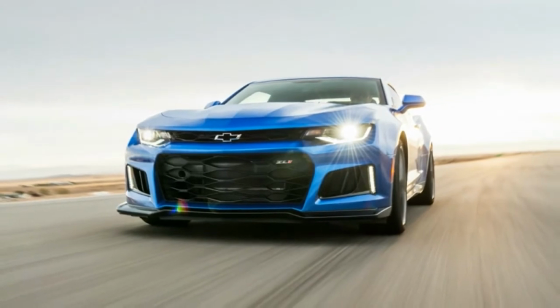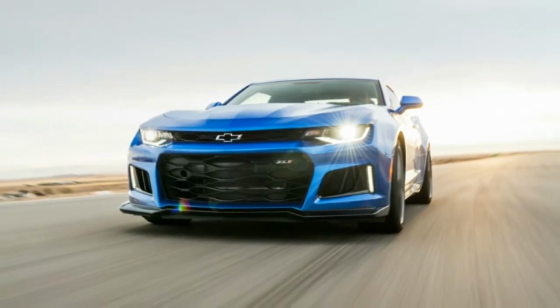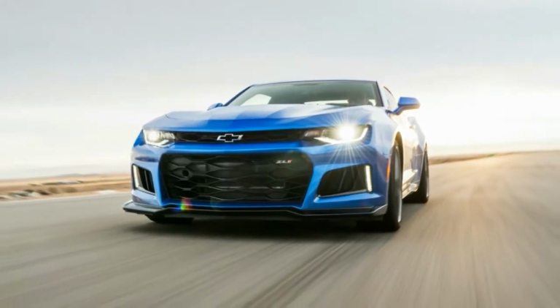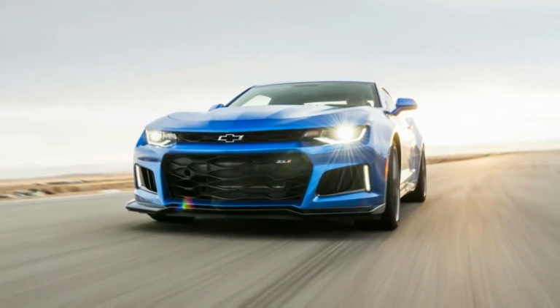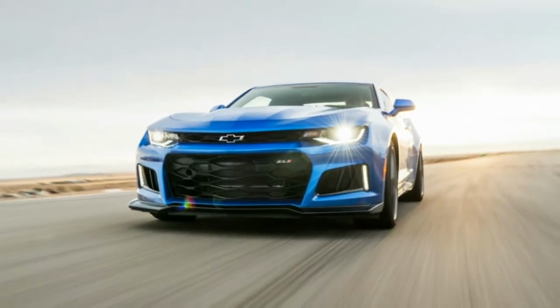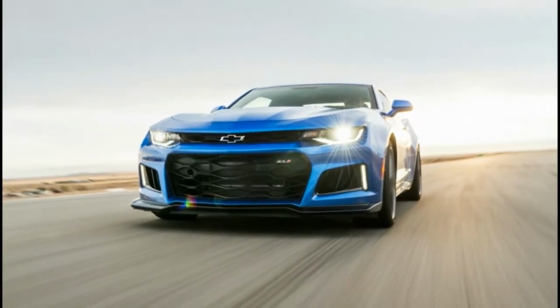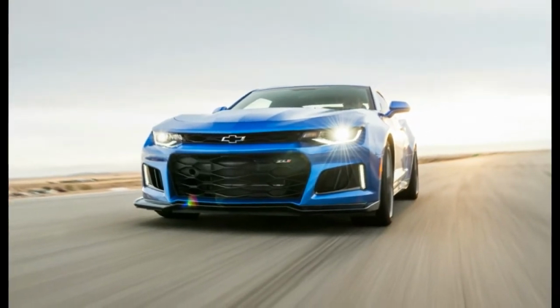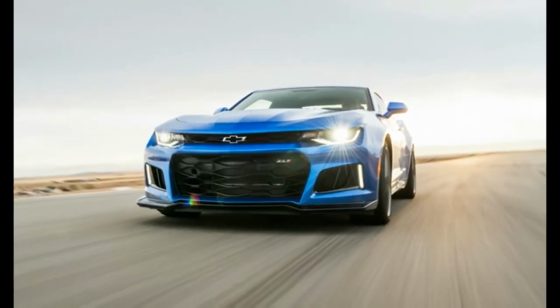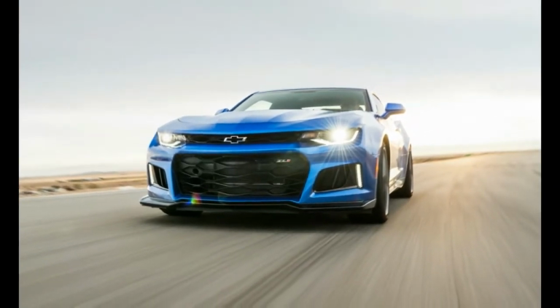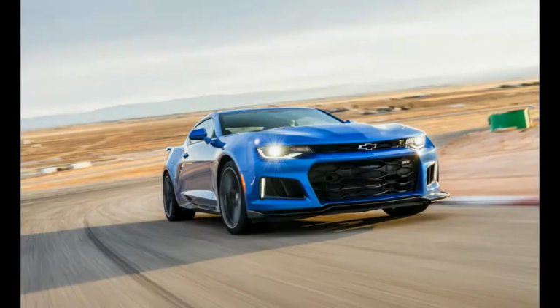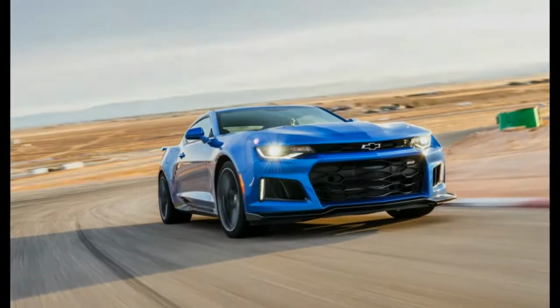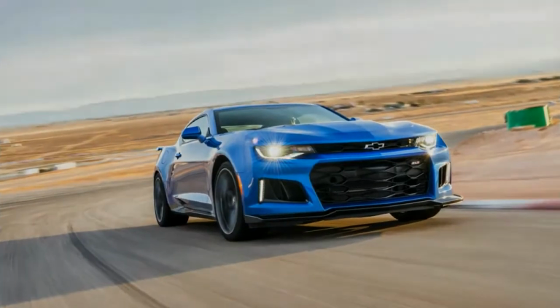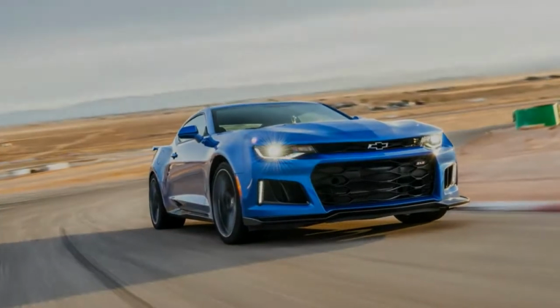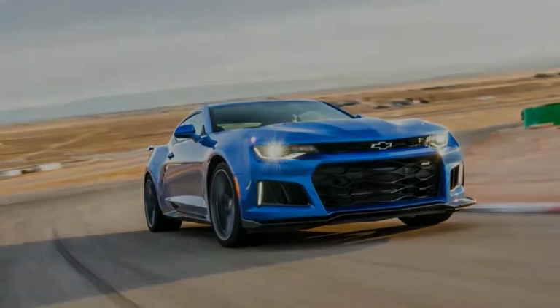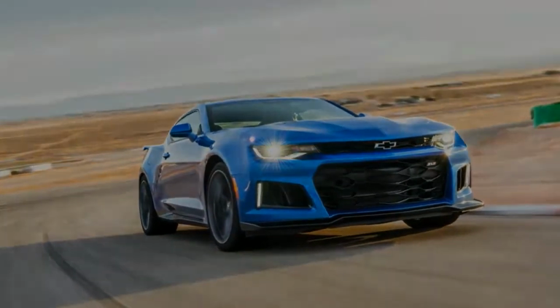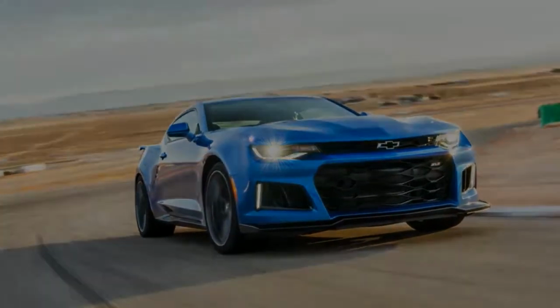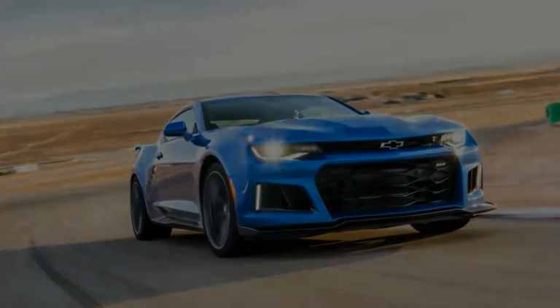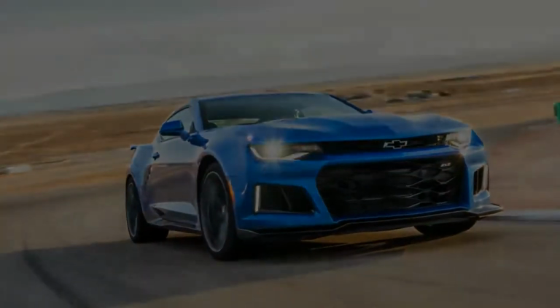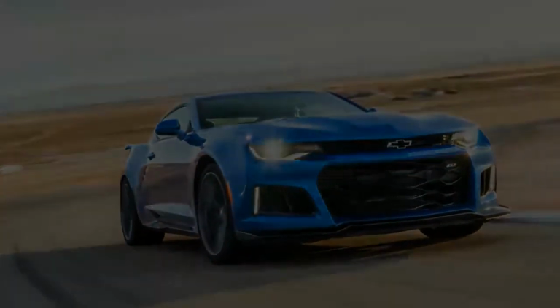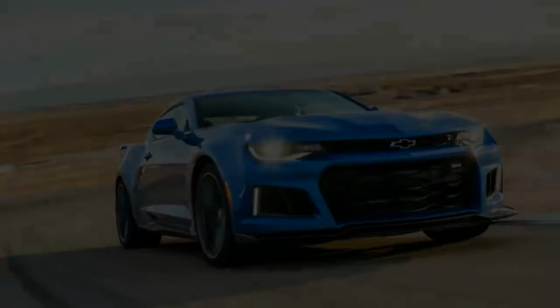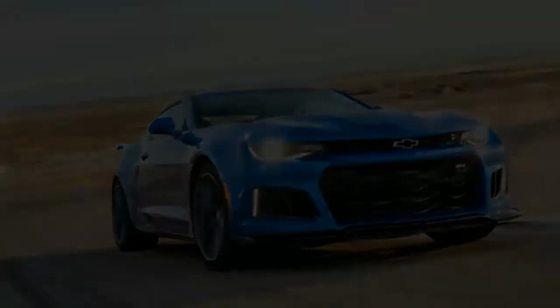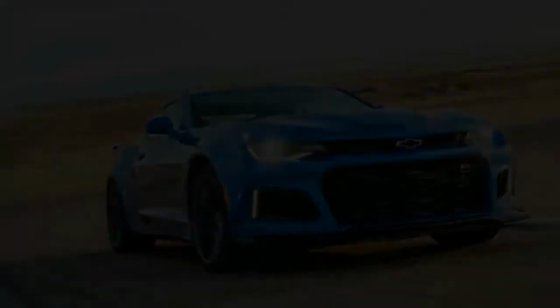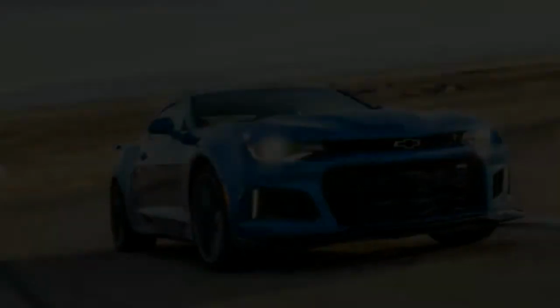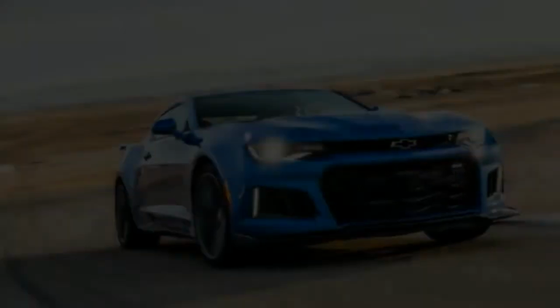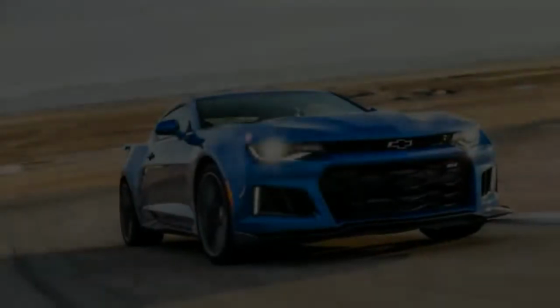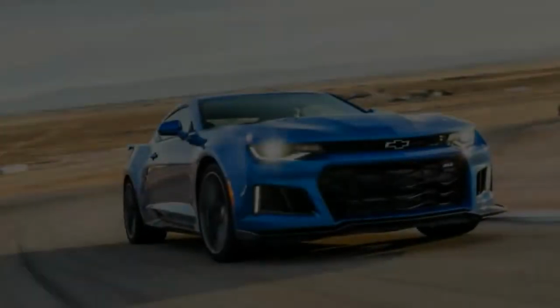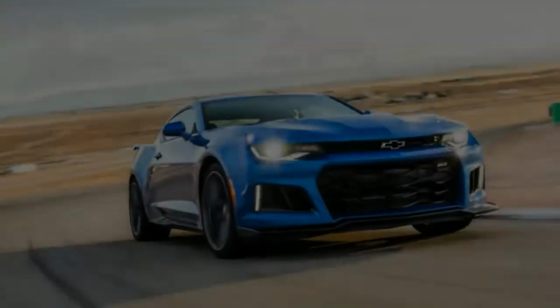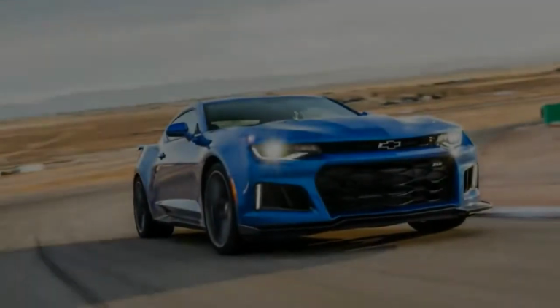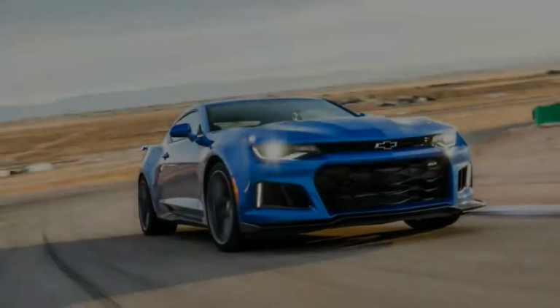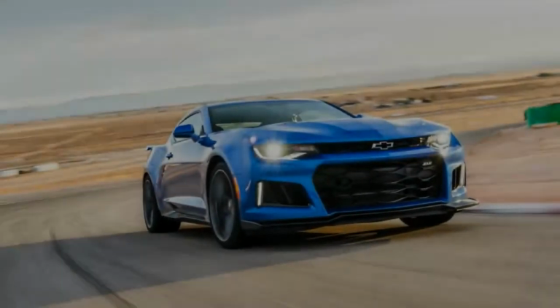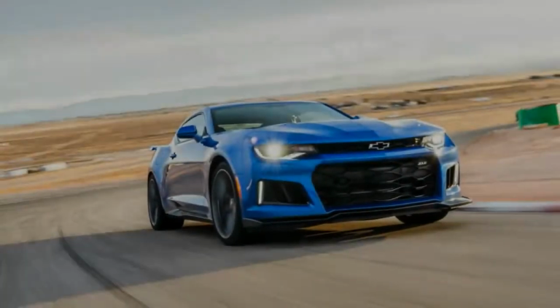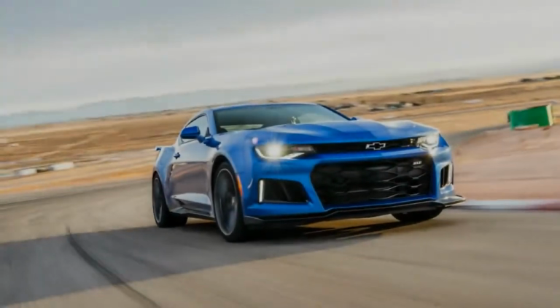Except the 650 HP Camaro ZL1 not only lives up to the hype, it exceeds it — especially when equipped with a 6-speed manual.